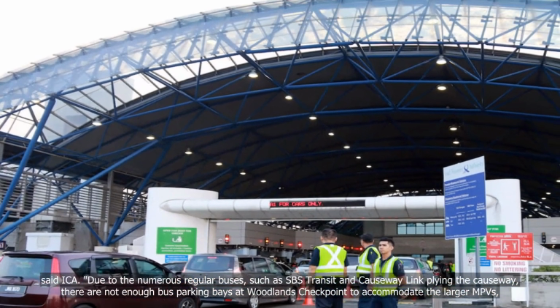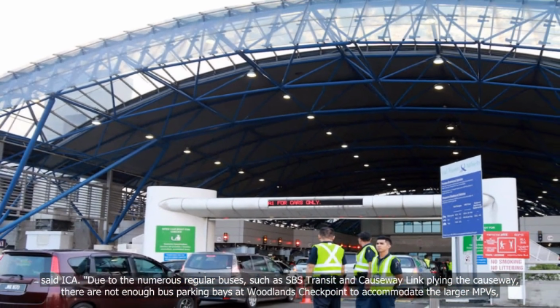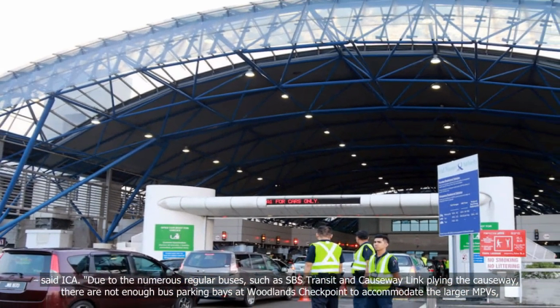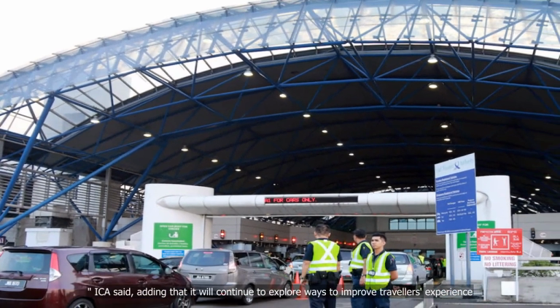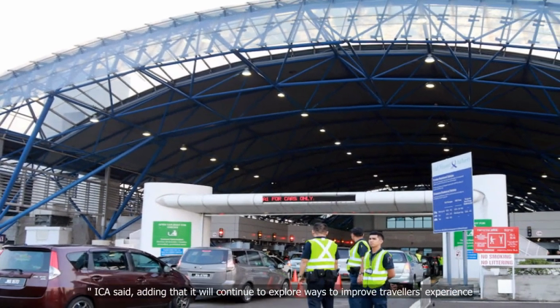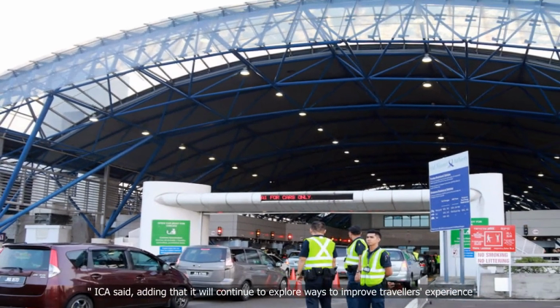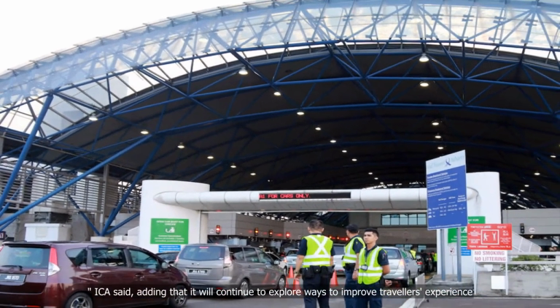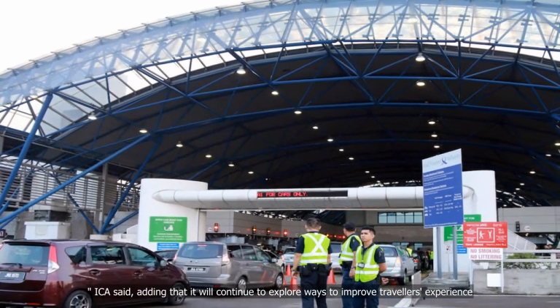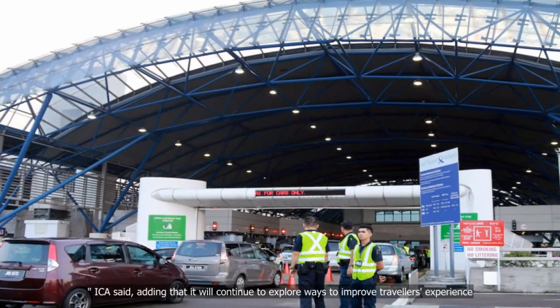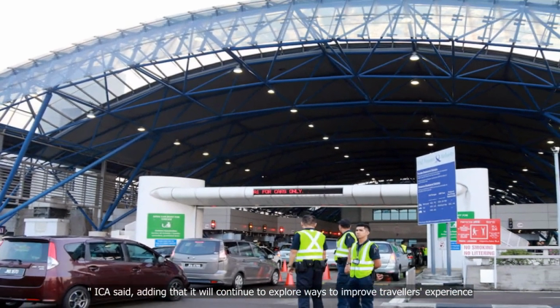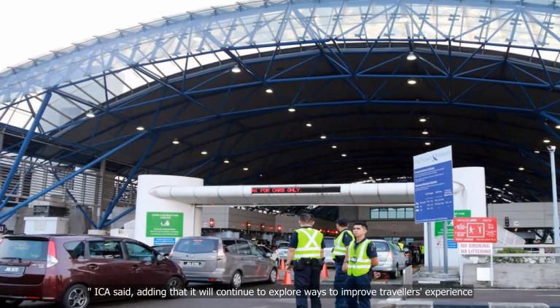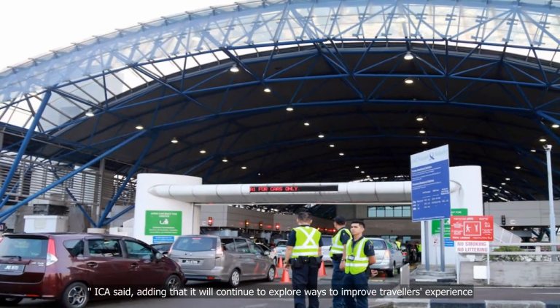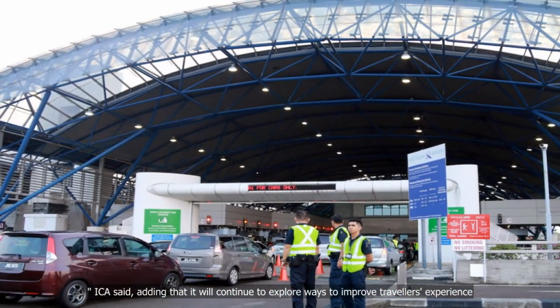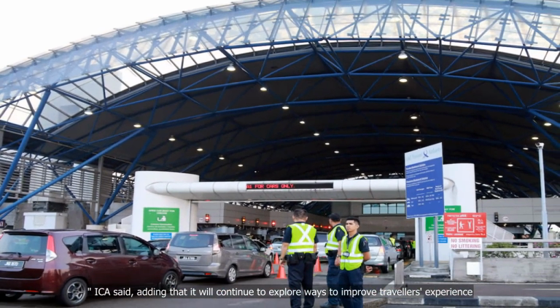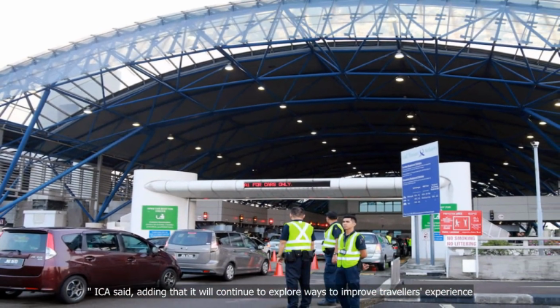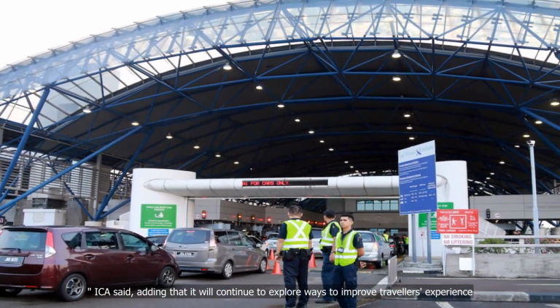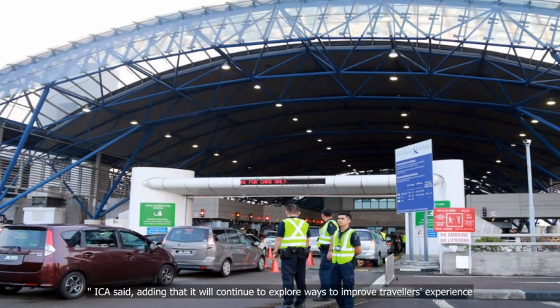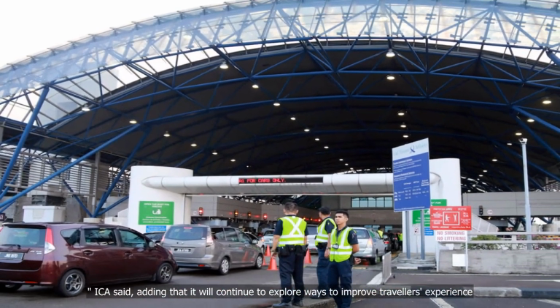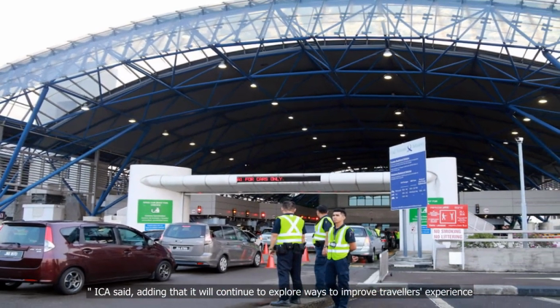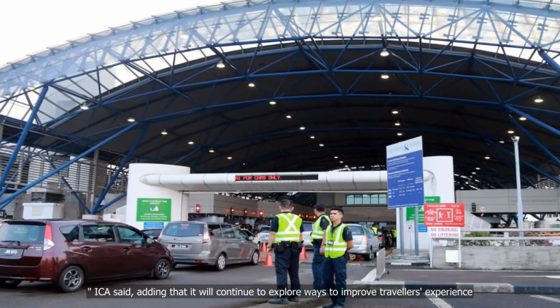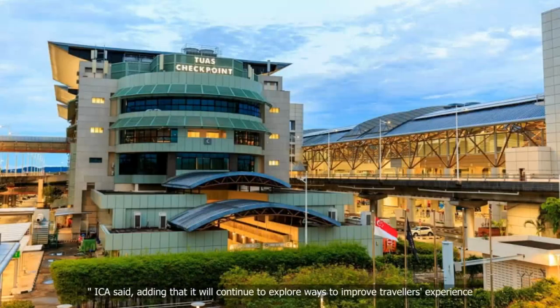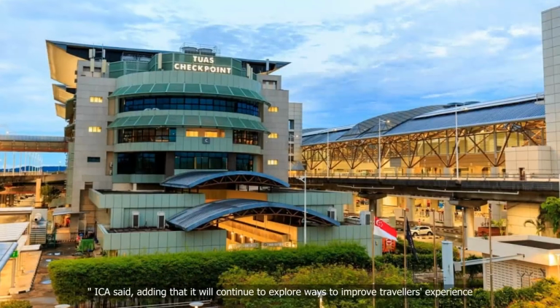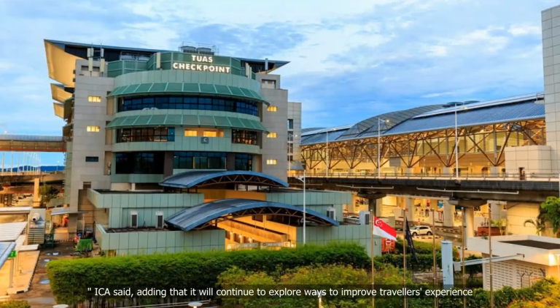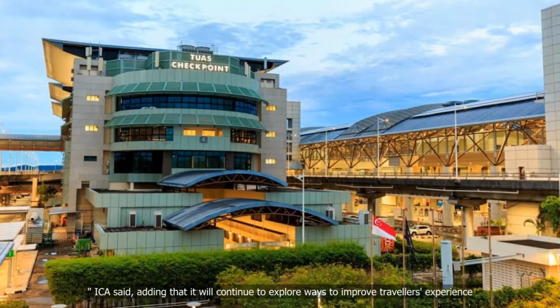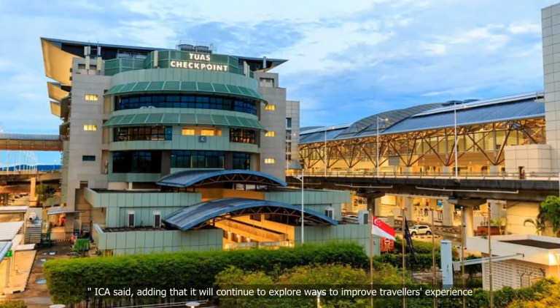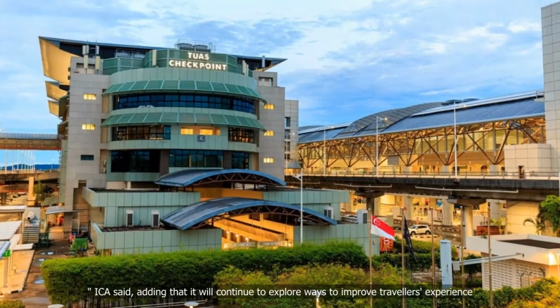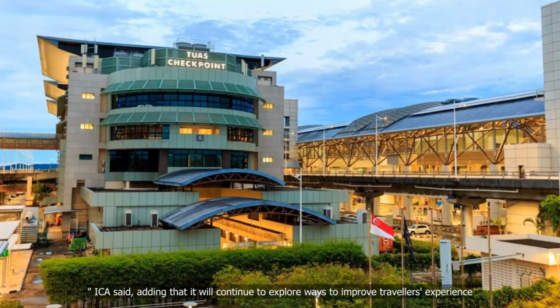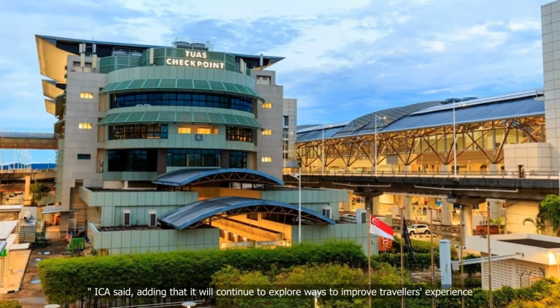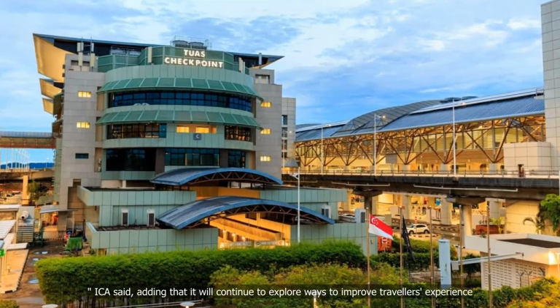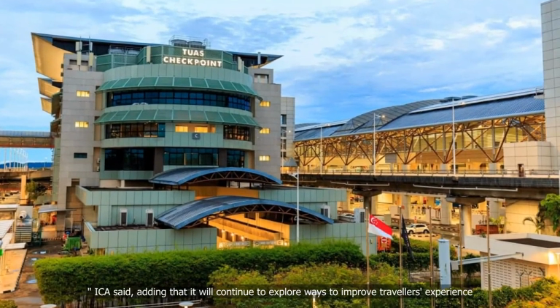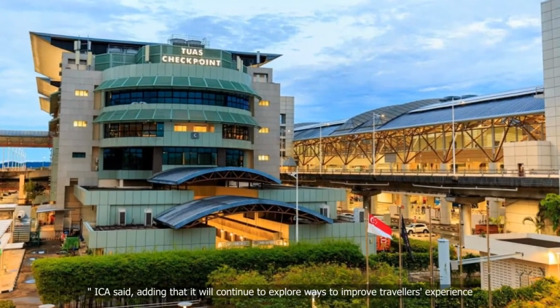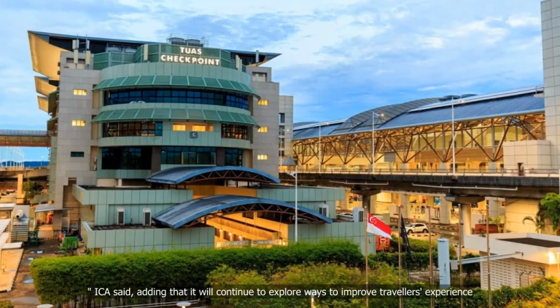ICA said it will continue to explore ways to improve travellers' experience.